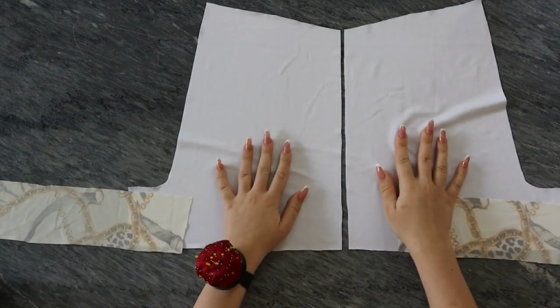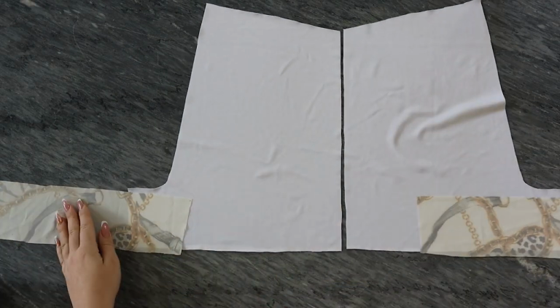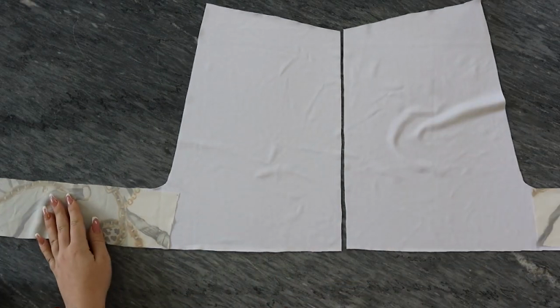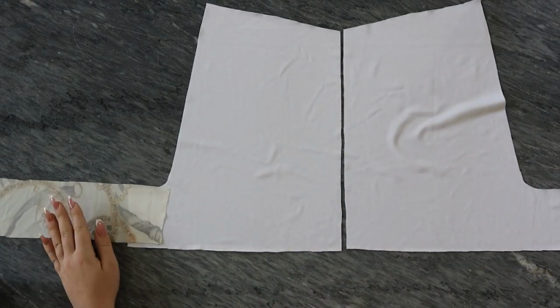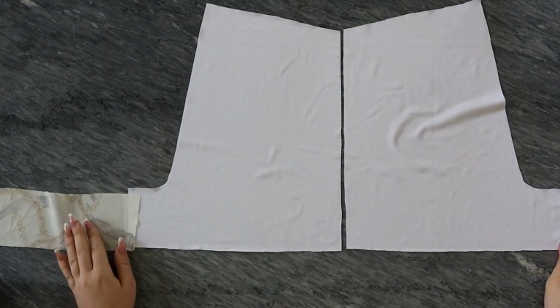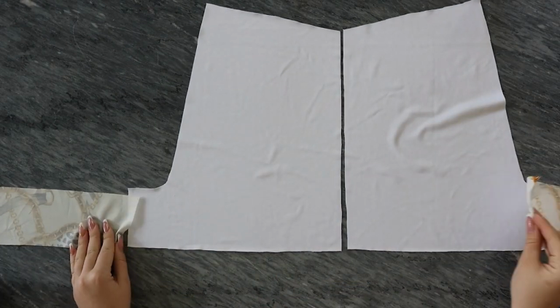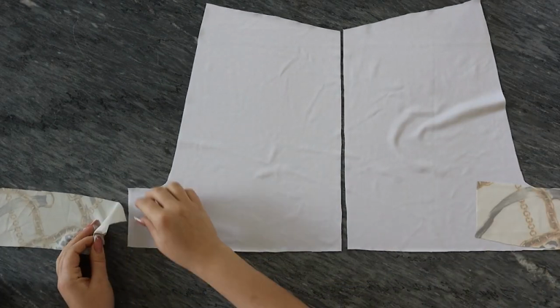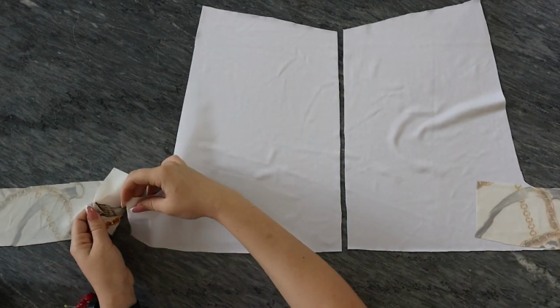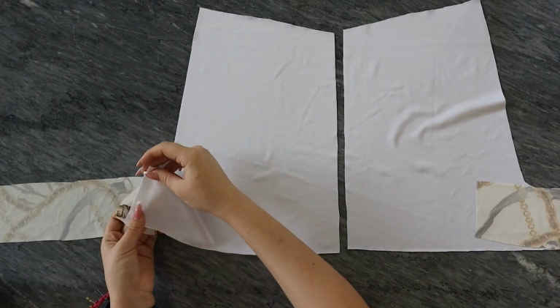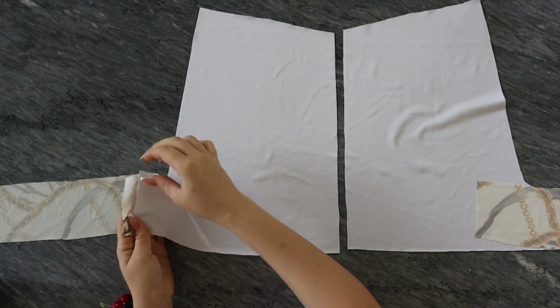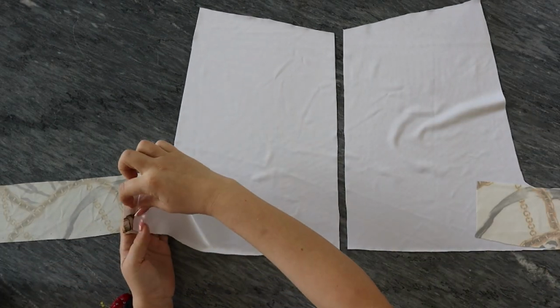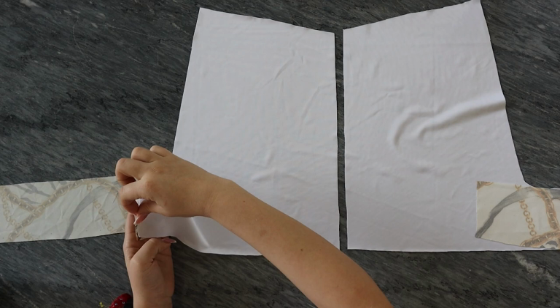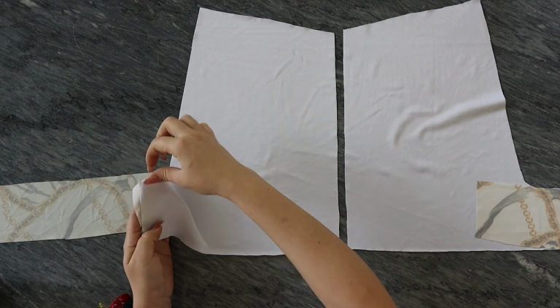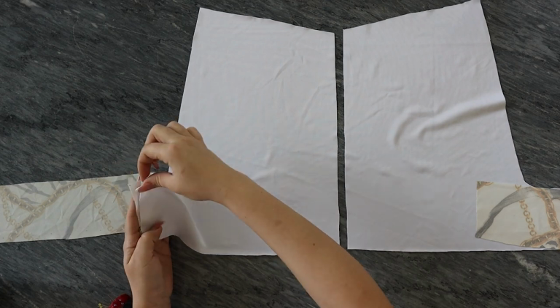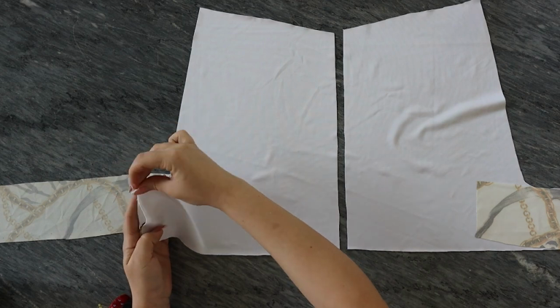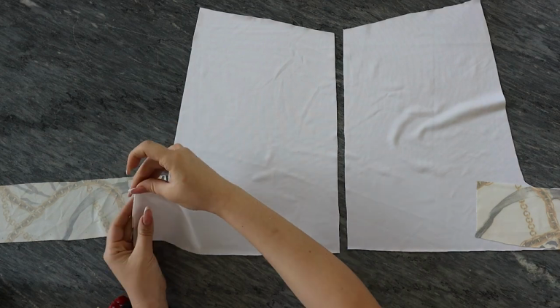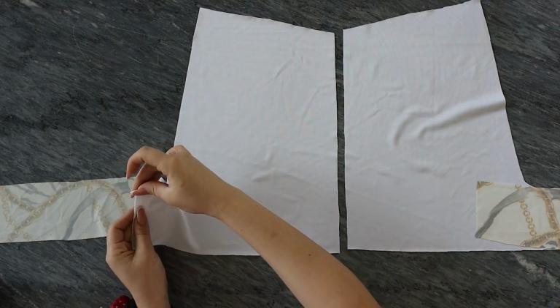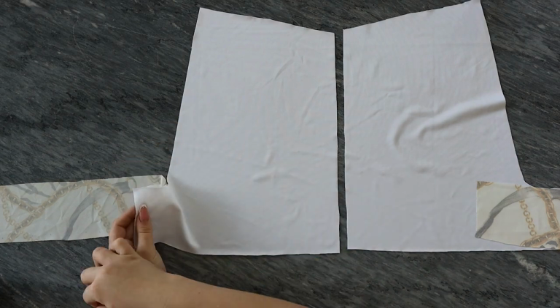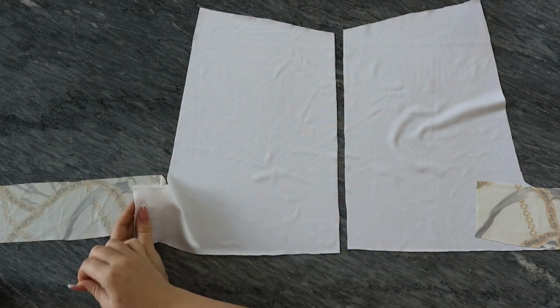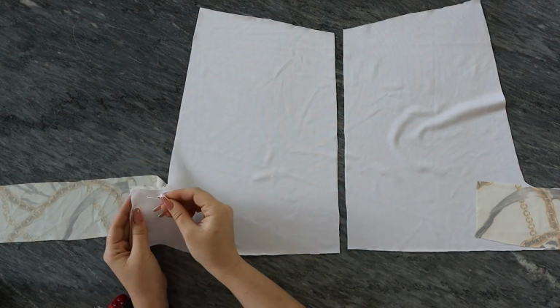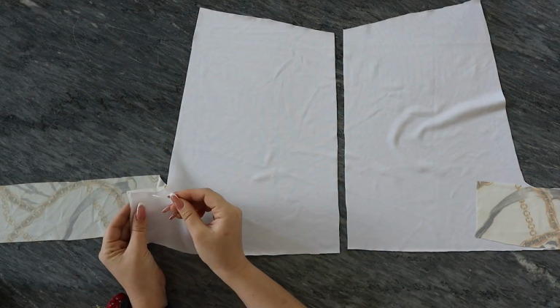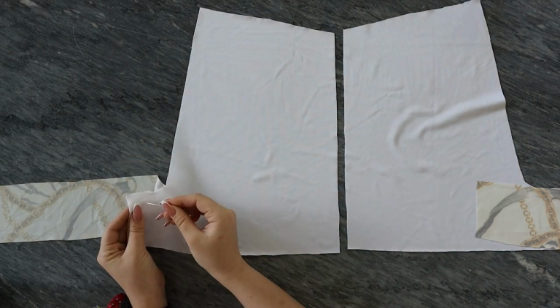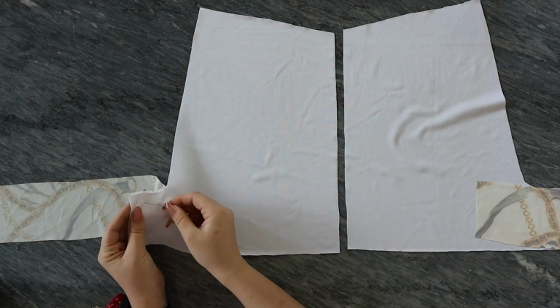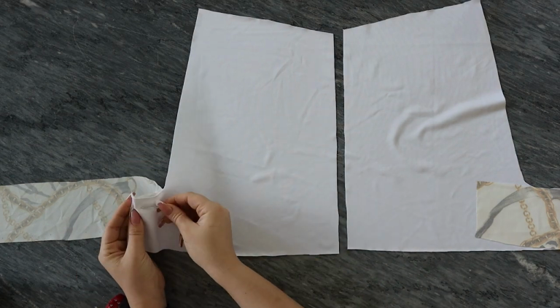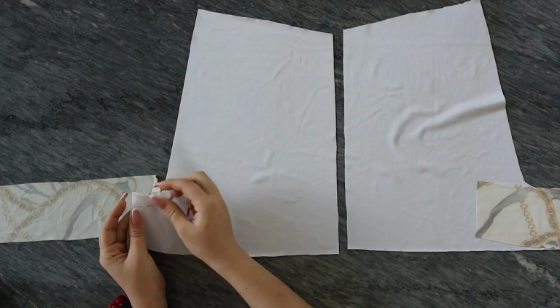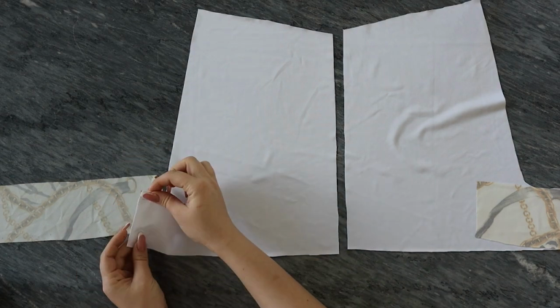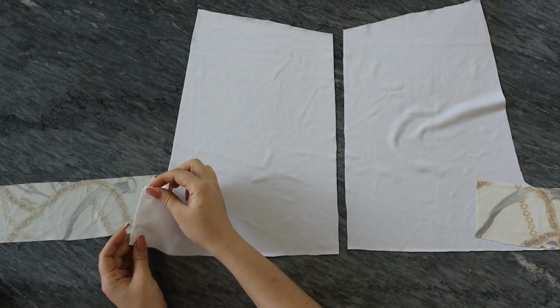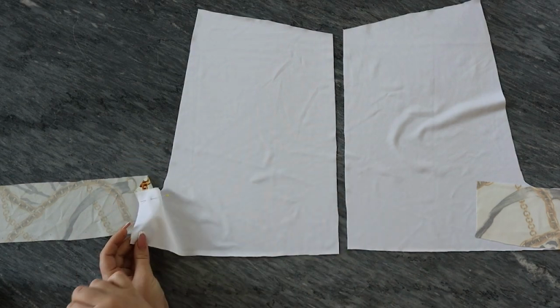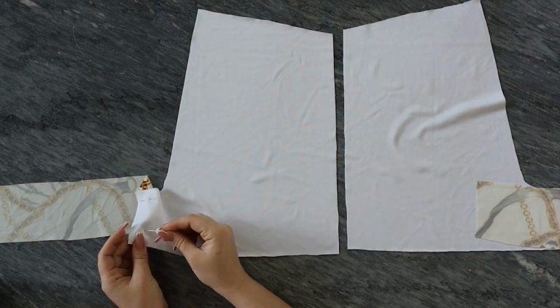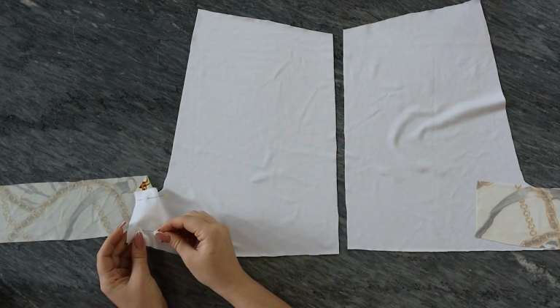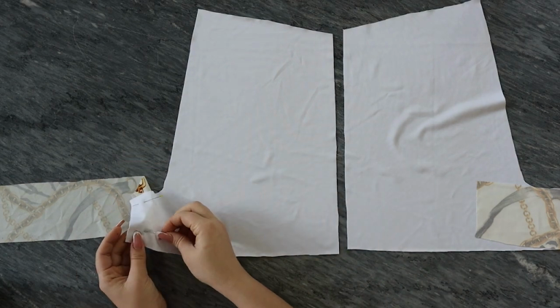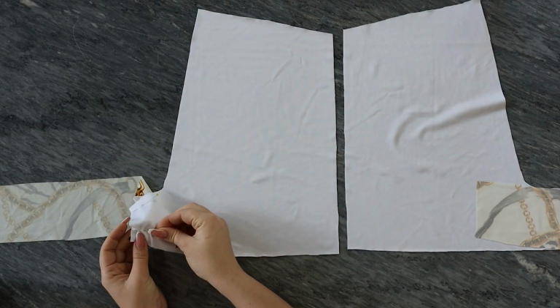You will later on take your stripes and connect them together with these pieces so you have the whole piece.